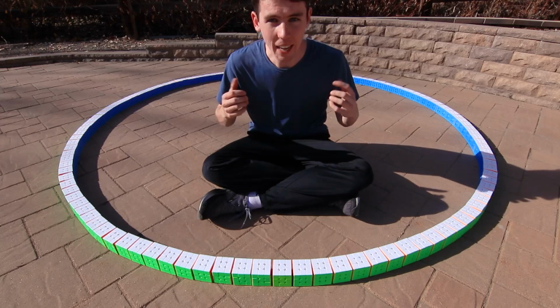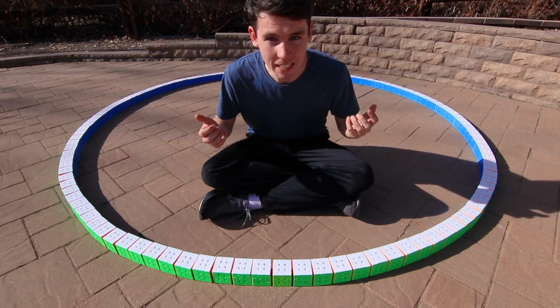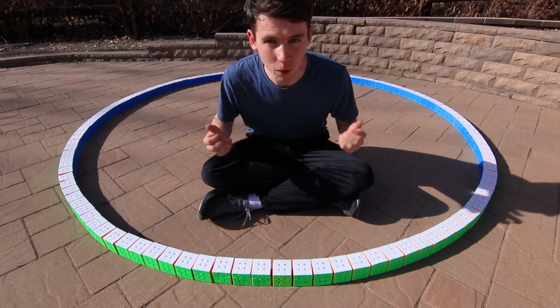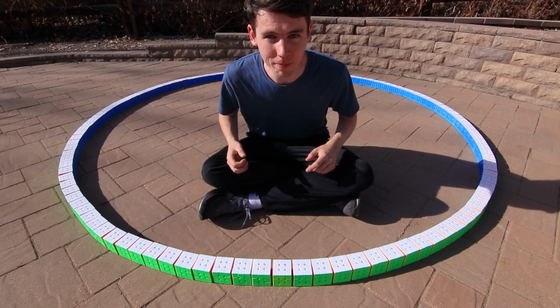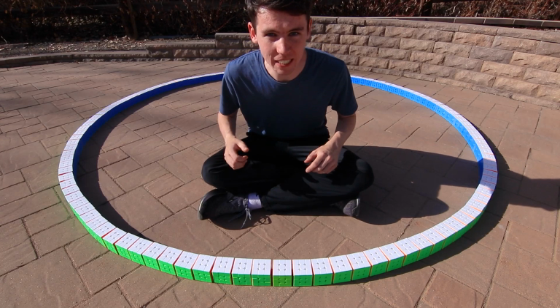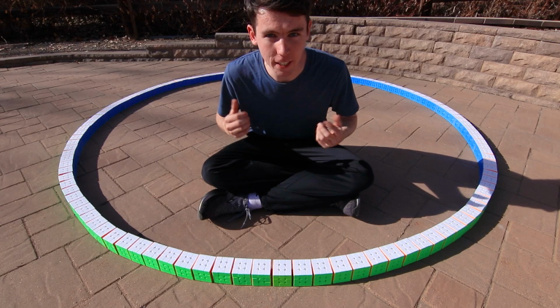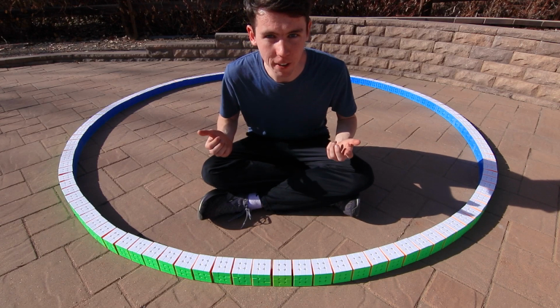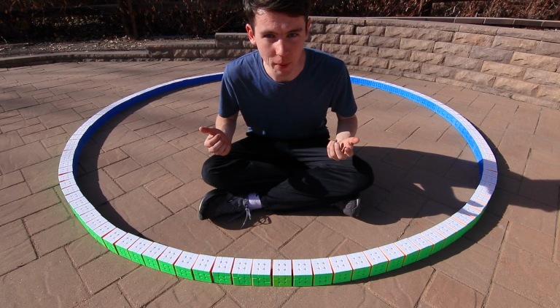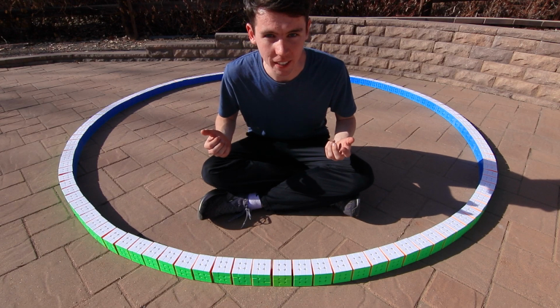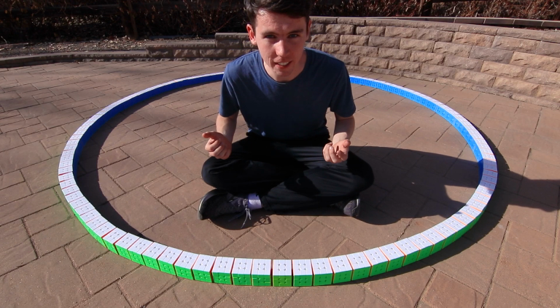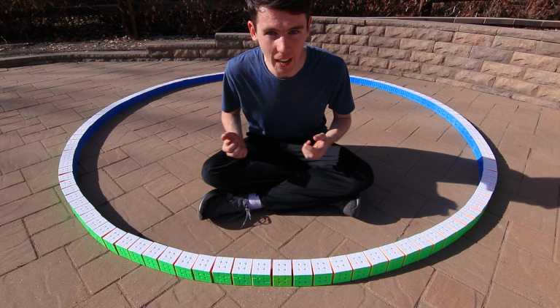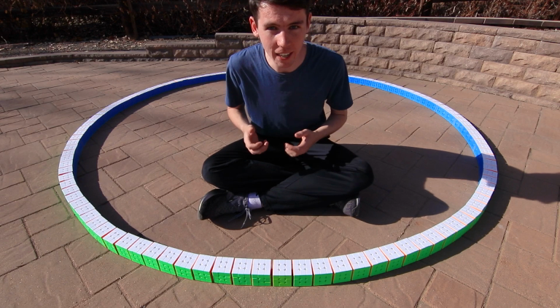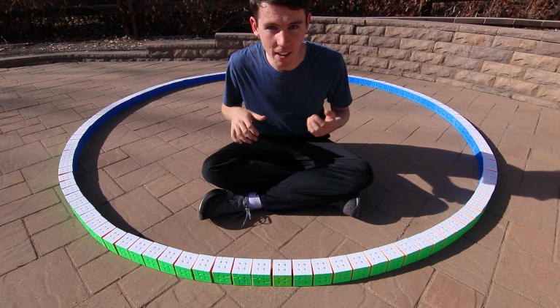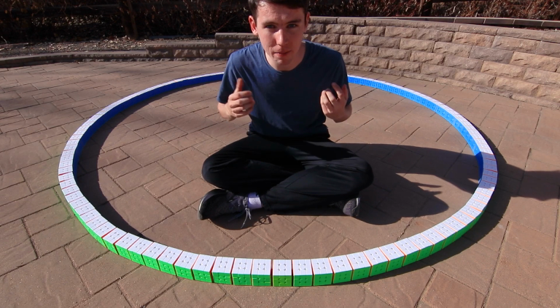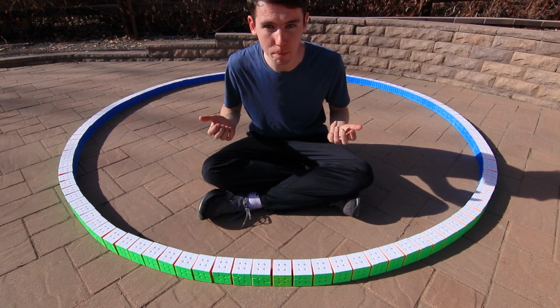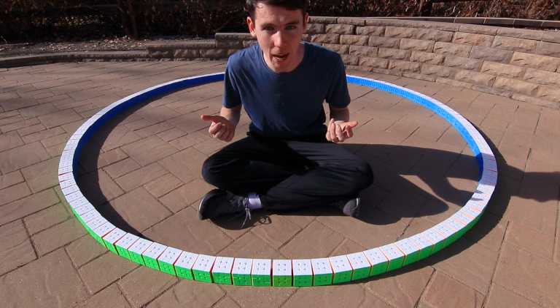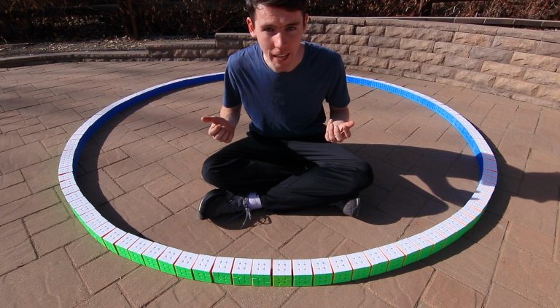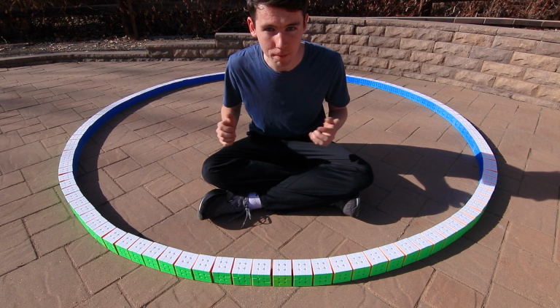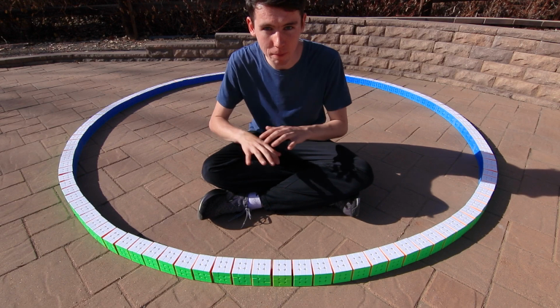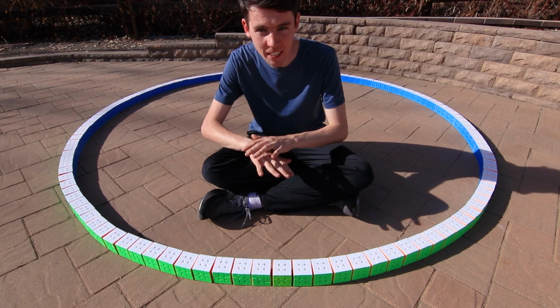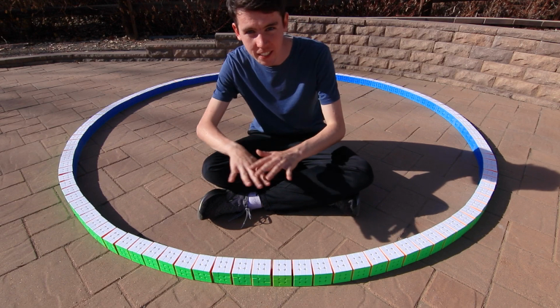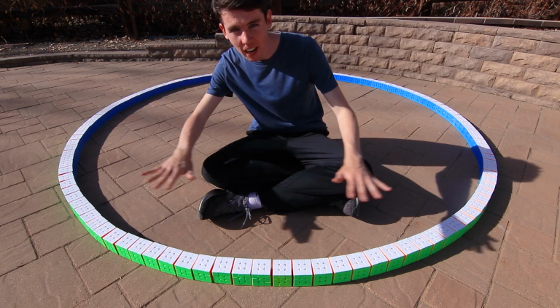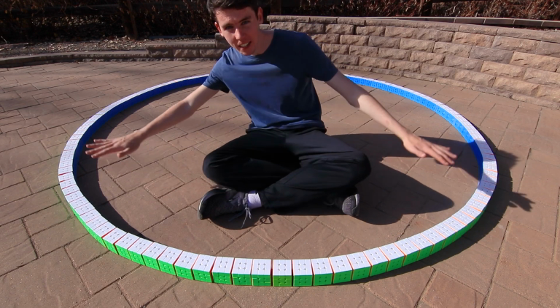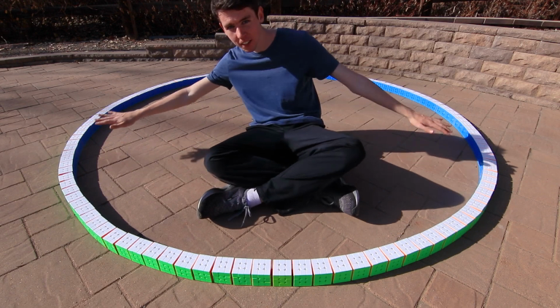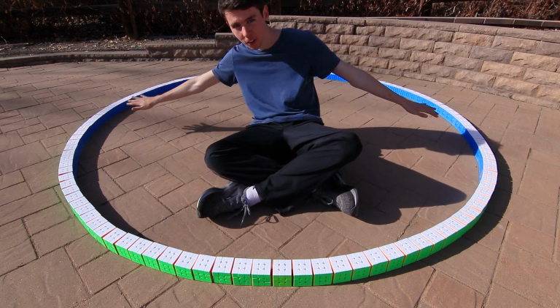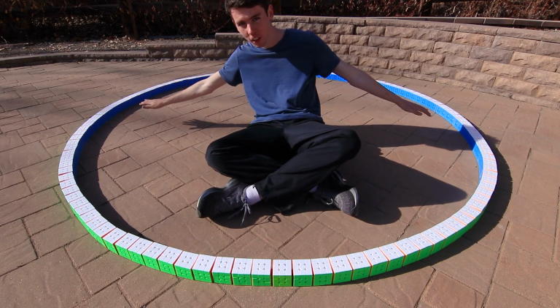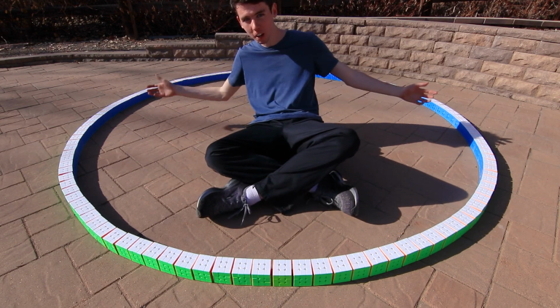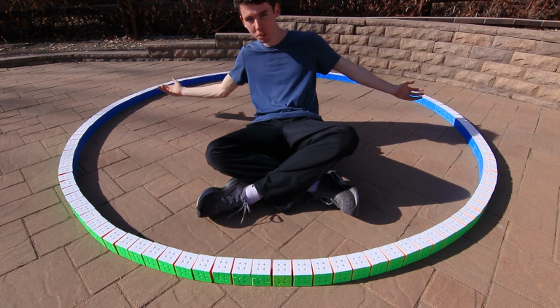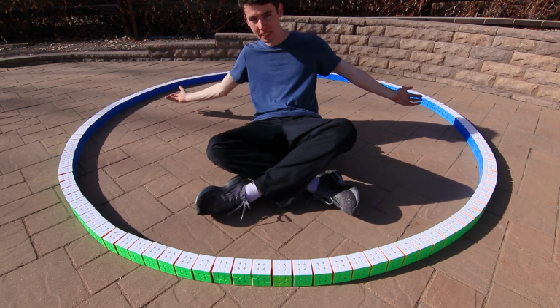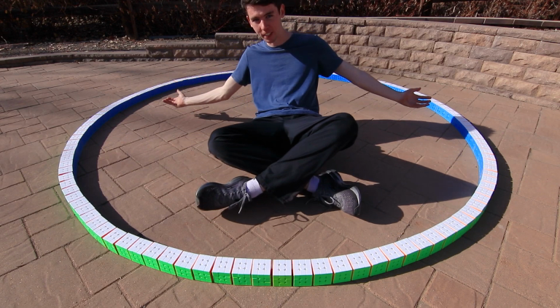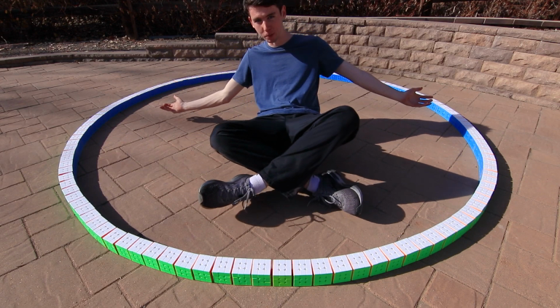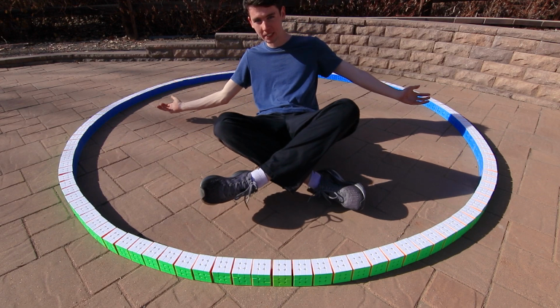Hey guys and welcome back to Z3Cubing. Today I'm going to estimate Pi by making a giant circle of Rubik's Cubes.